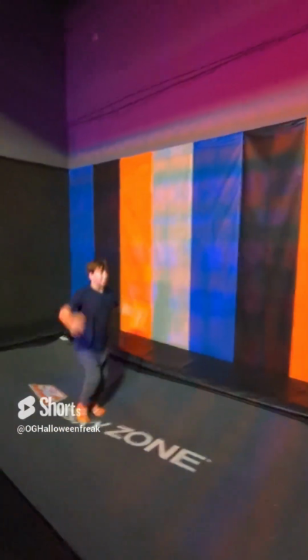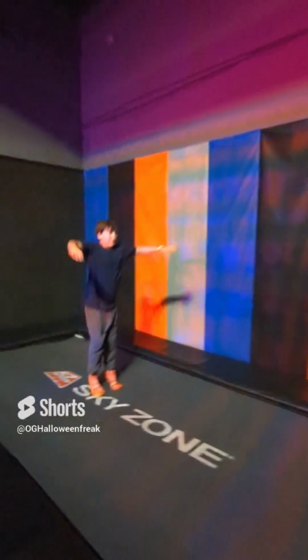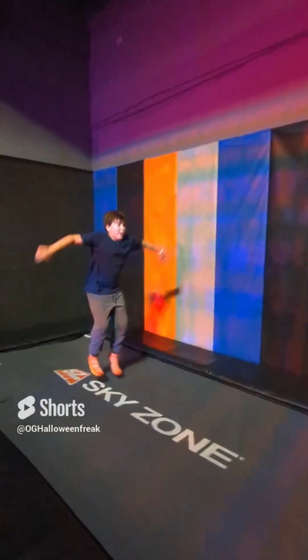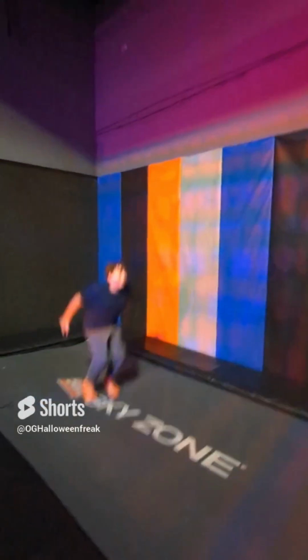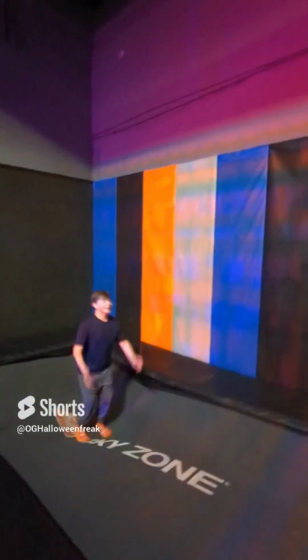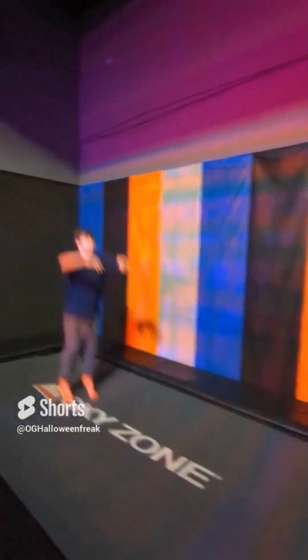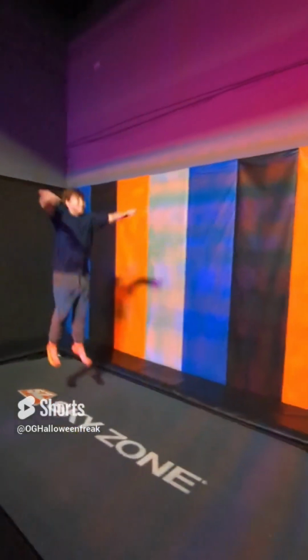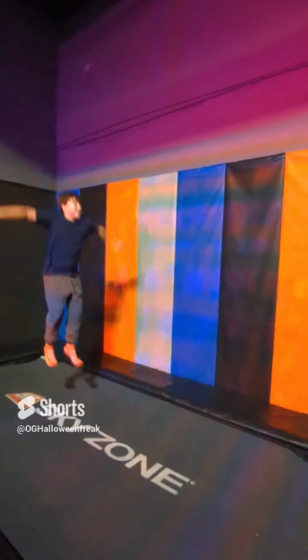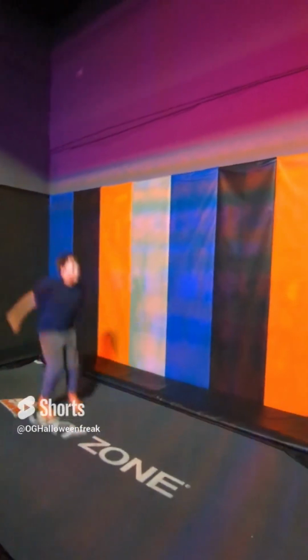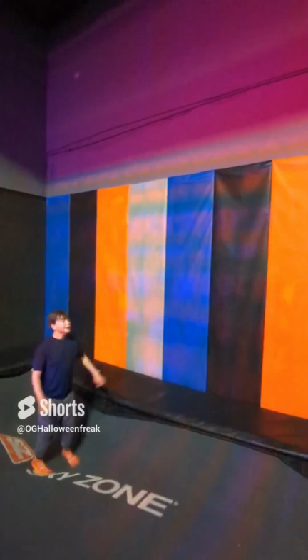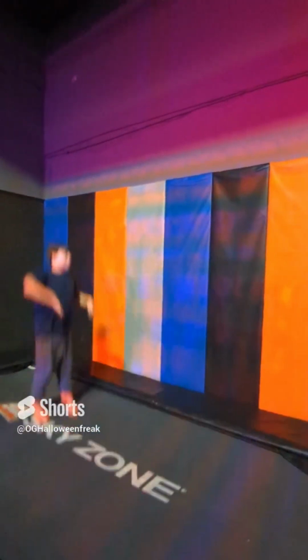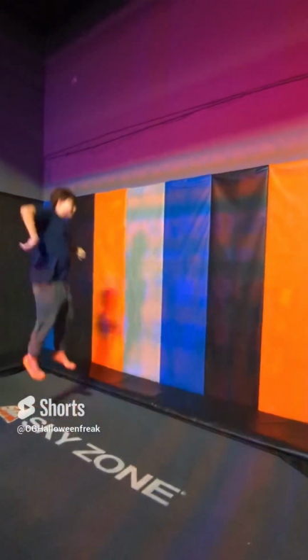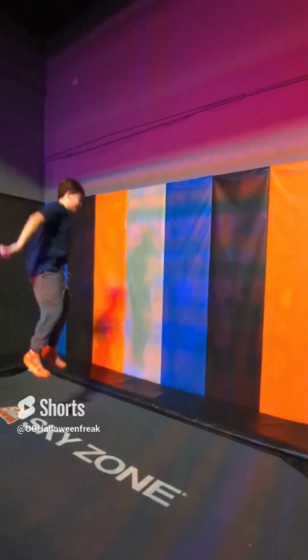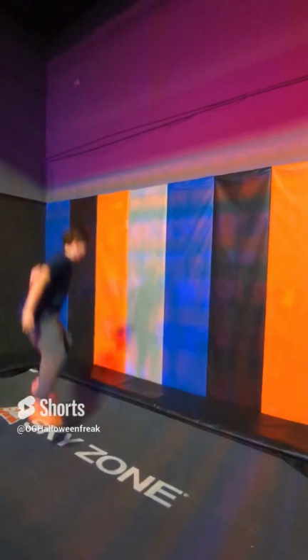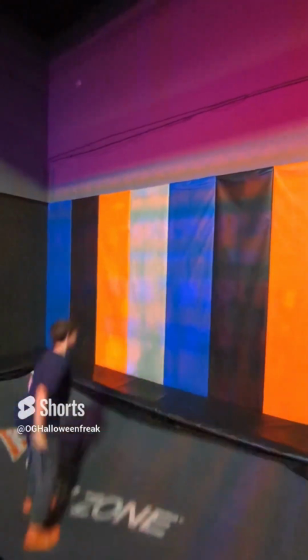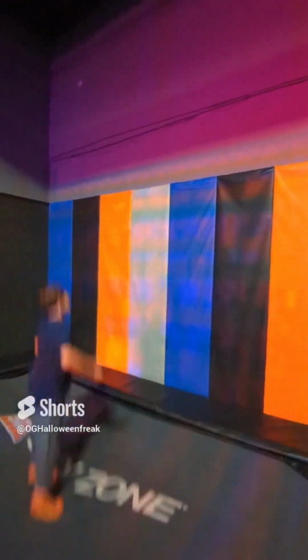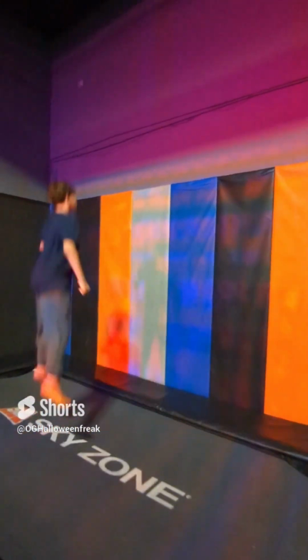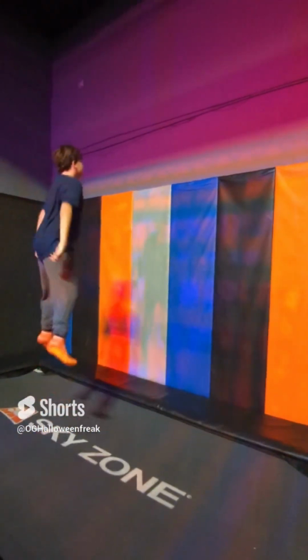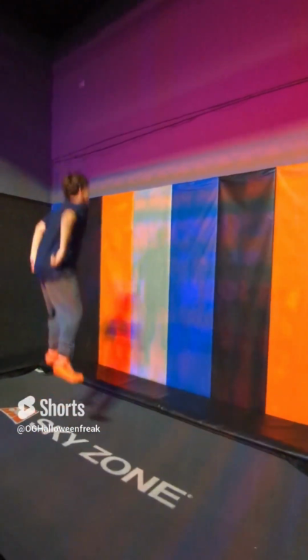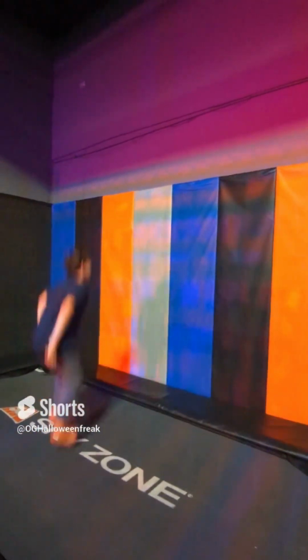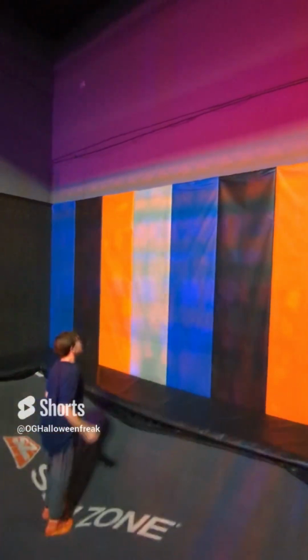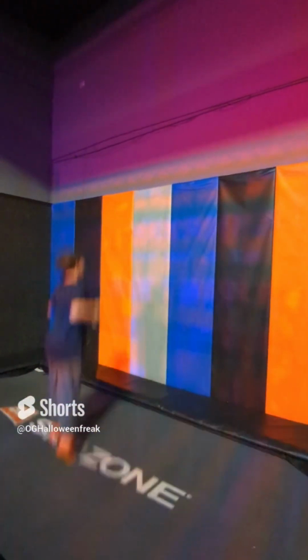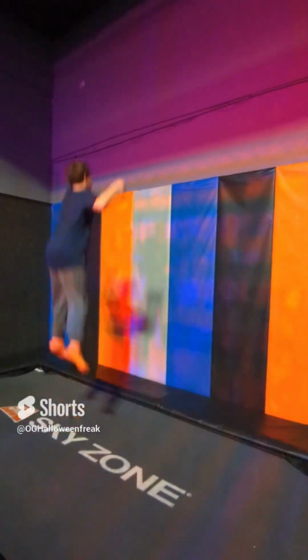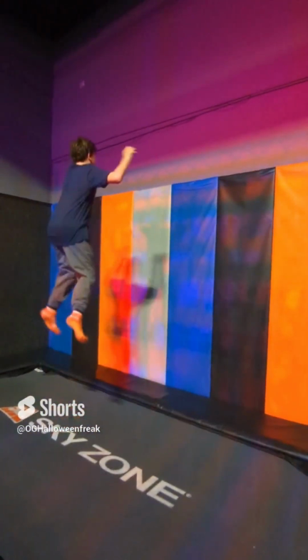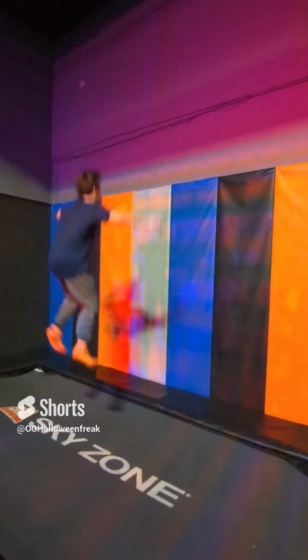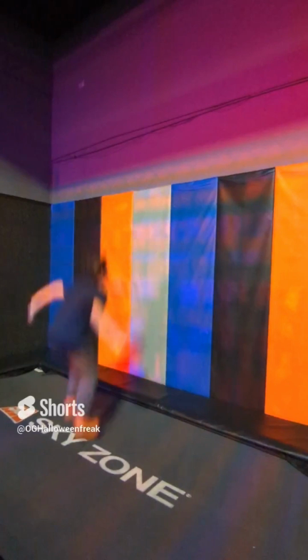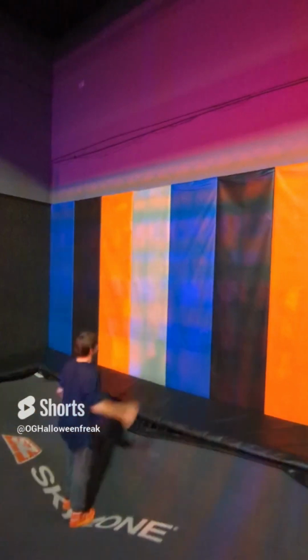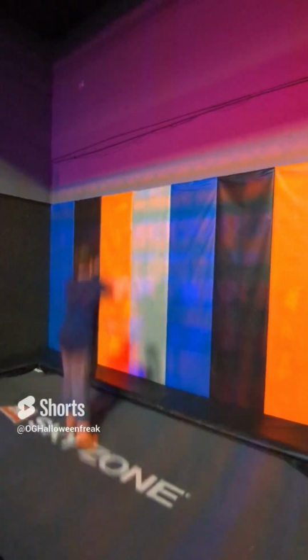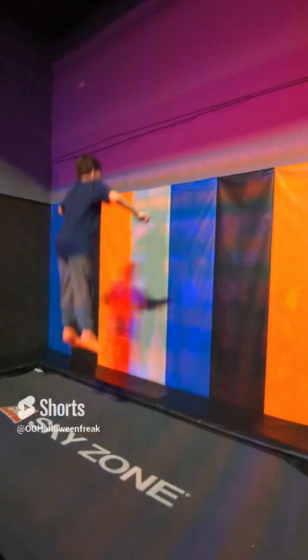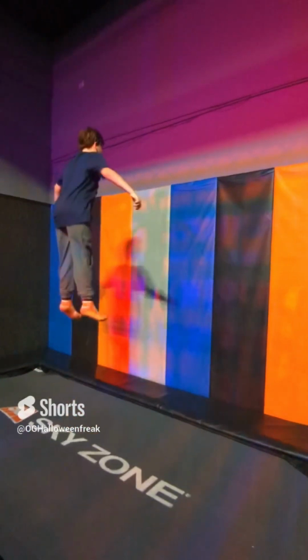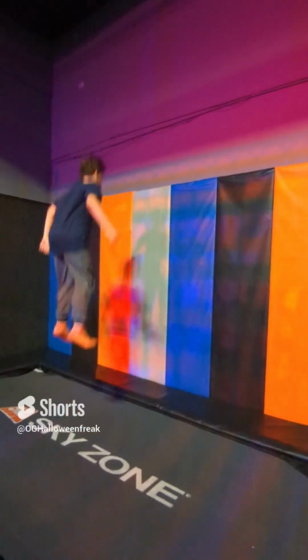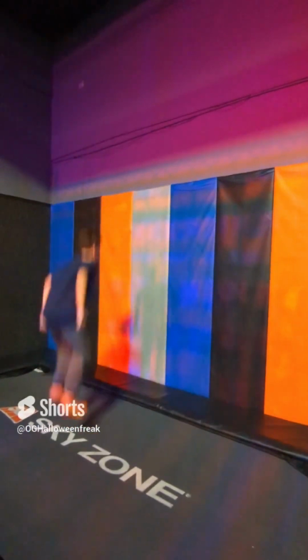There's really not a lot to say with this one. It's just me jumping on a trampoline, so once again, just enjoy the music.